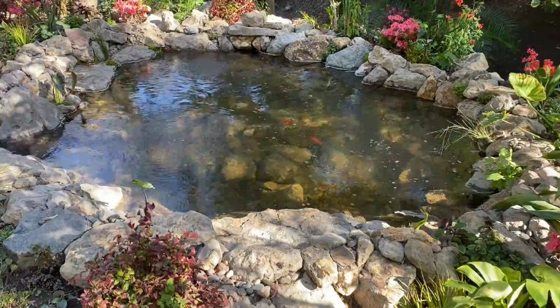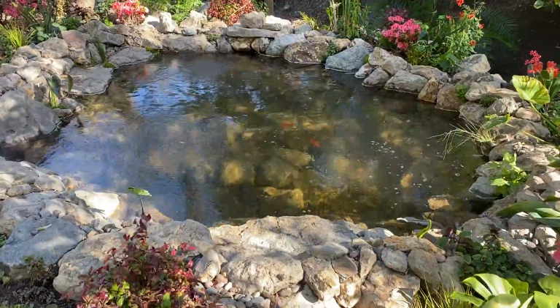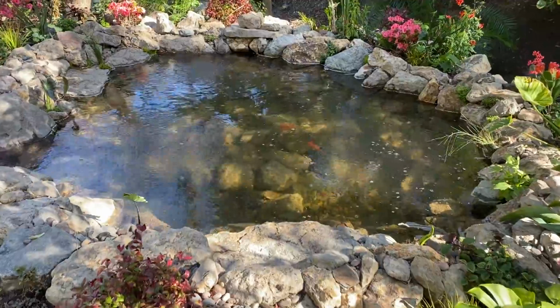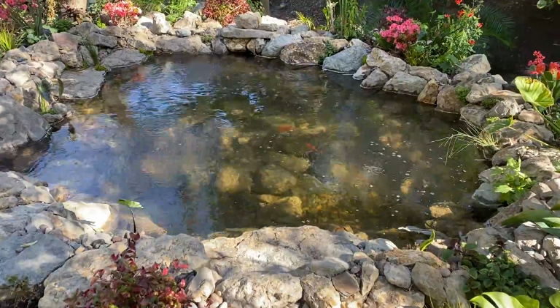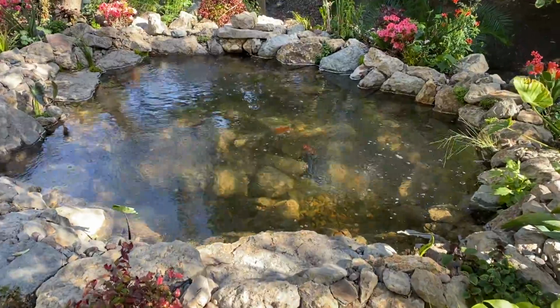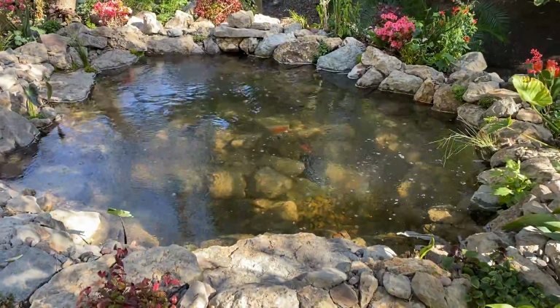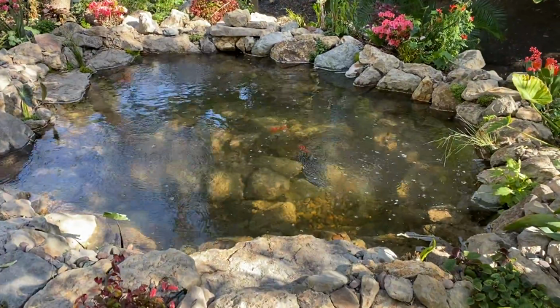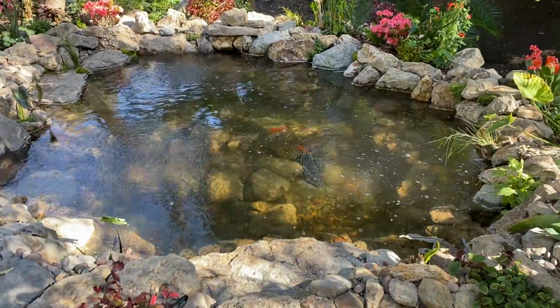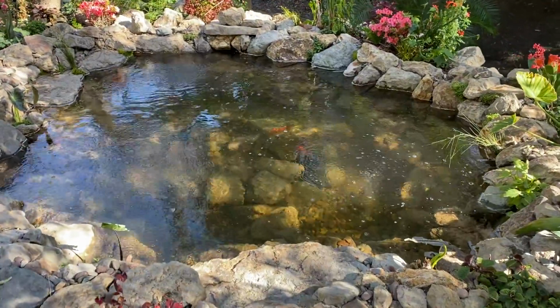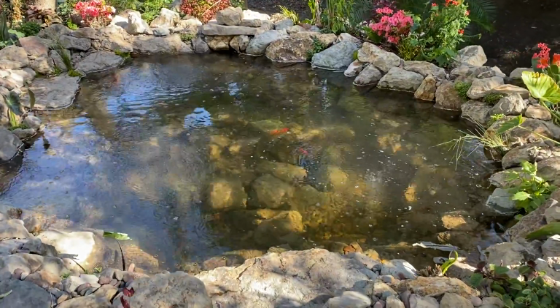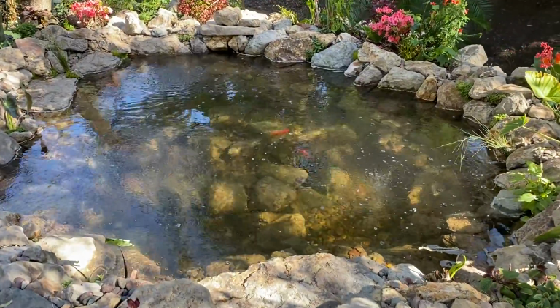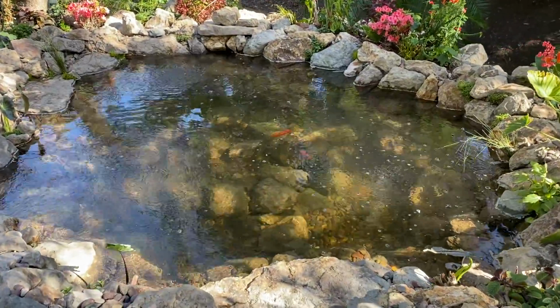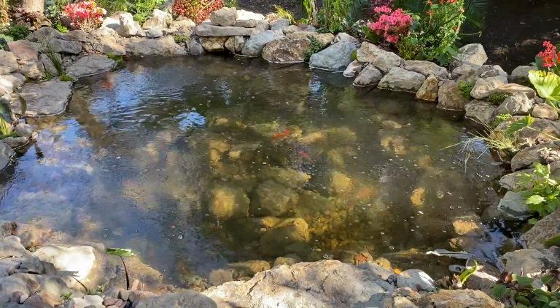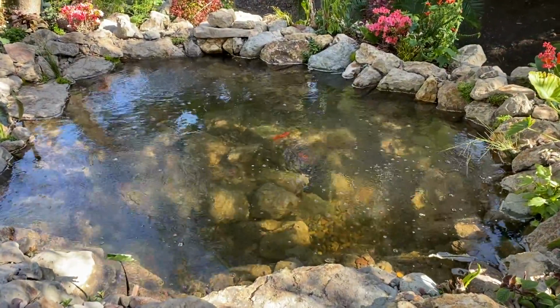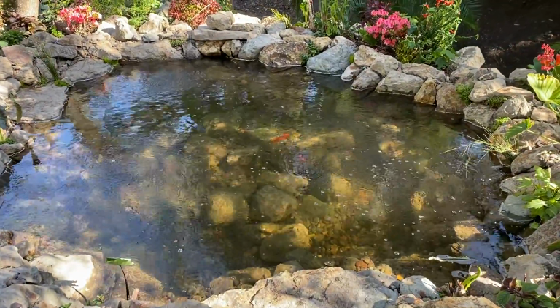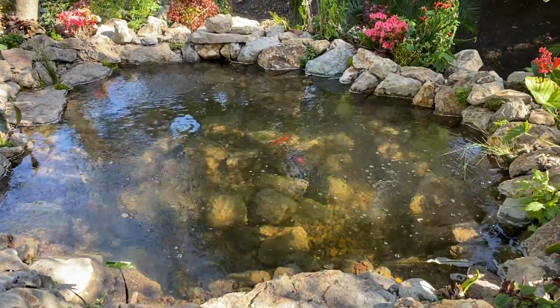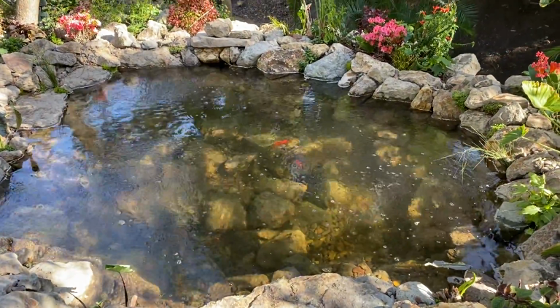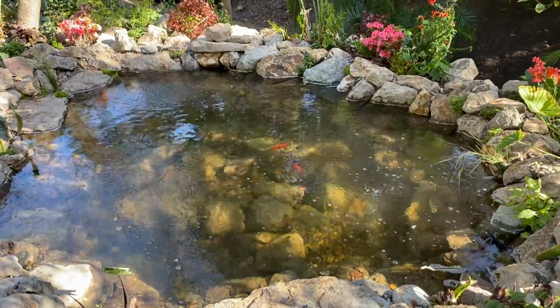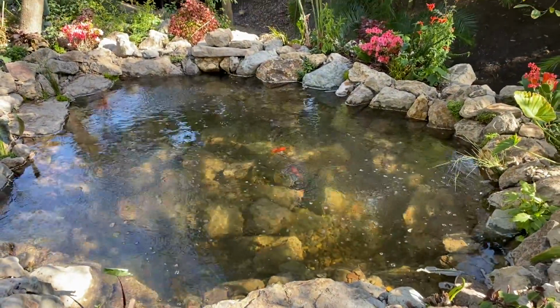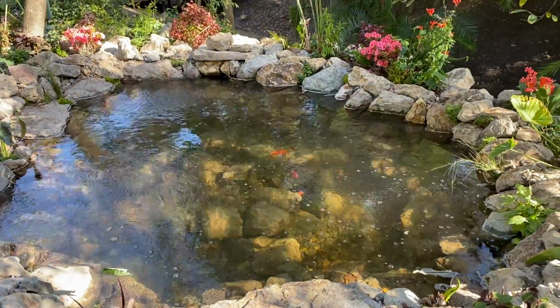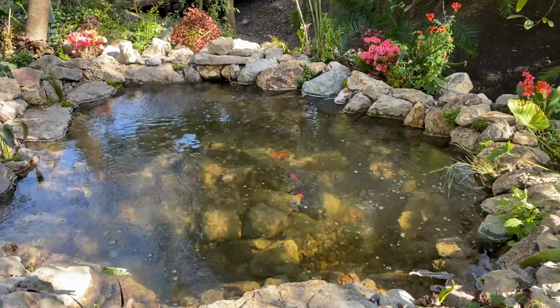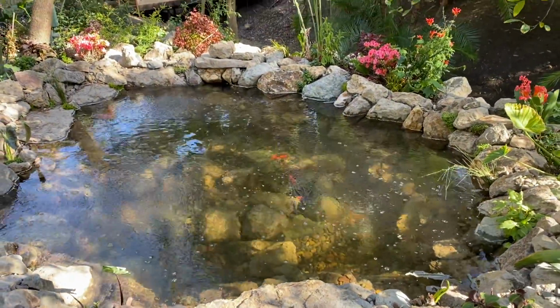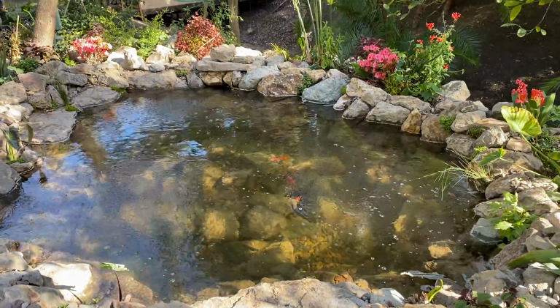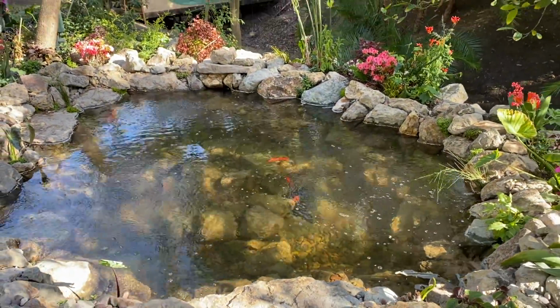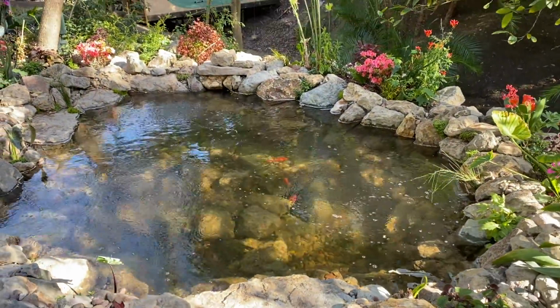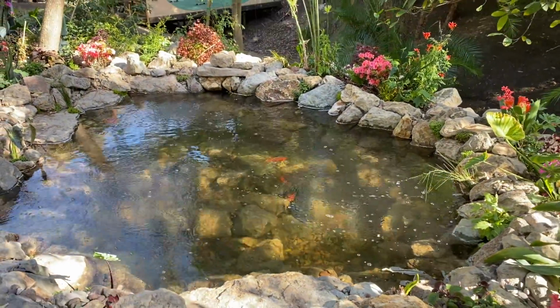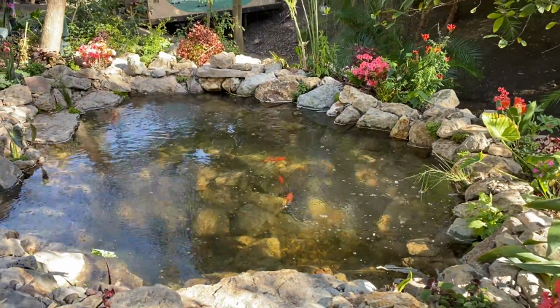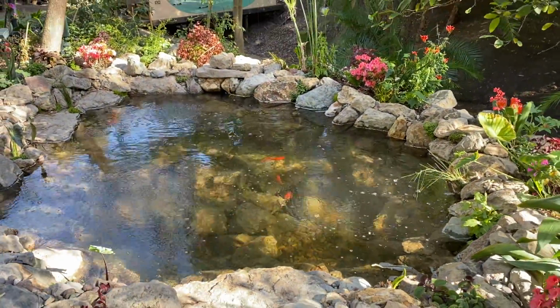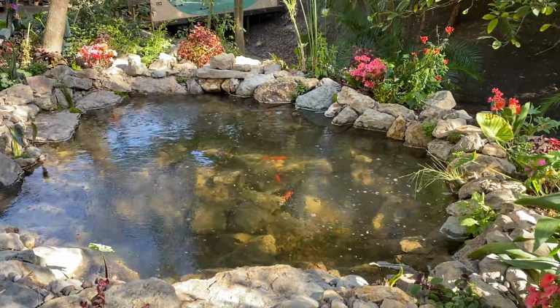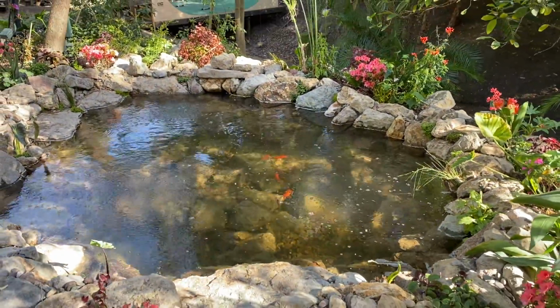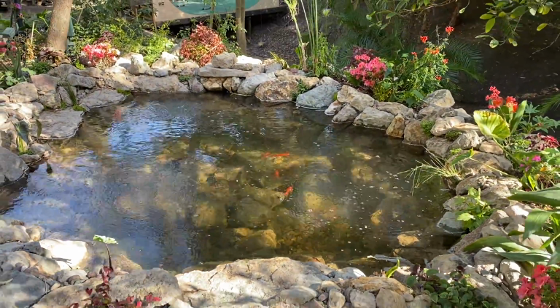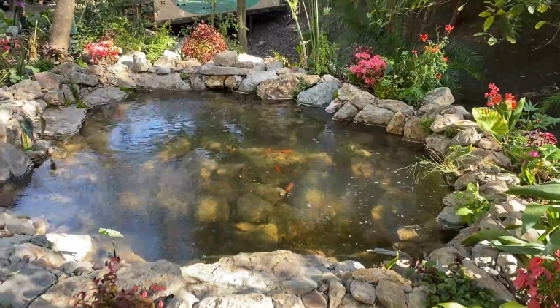Hi my friends, it's James here with DreamSkits. We are so excited to share this water feature with you.